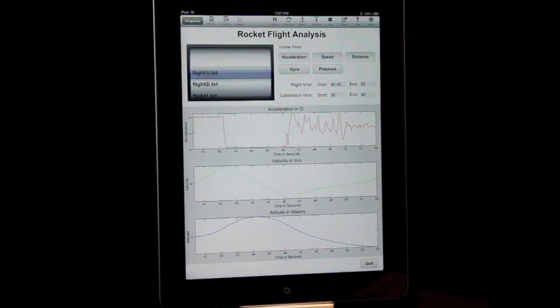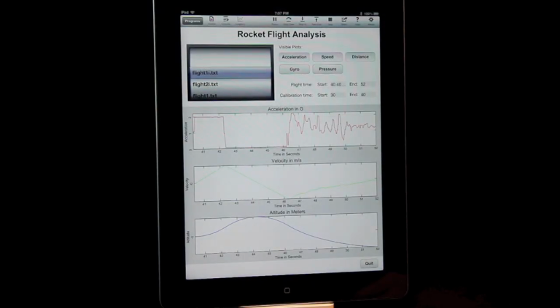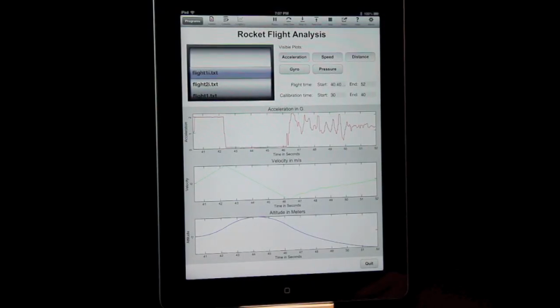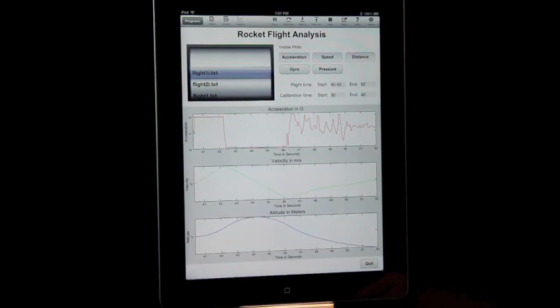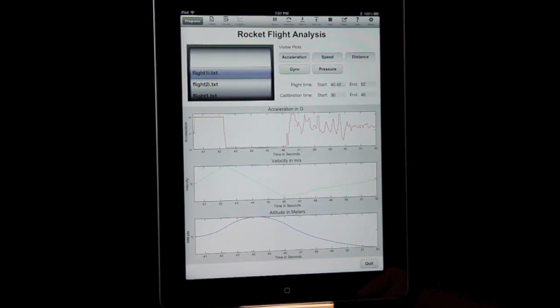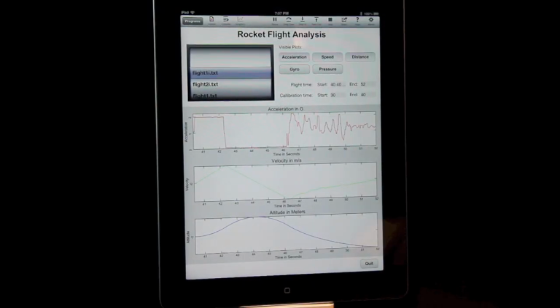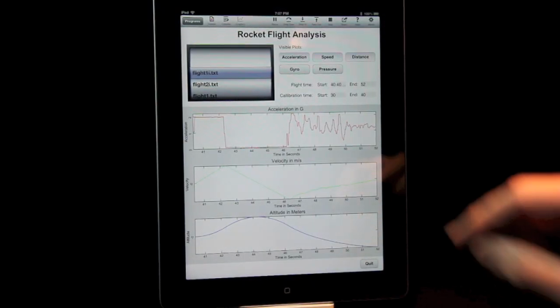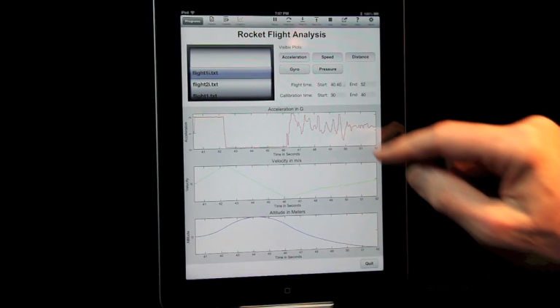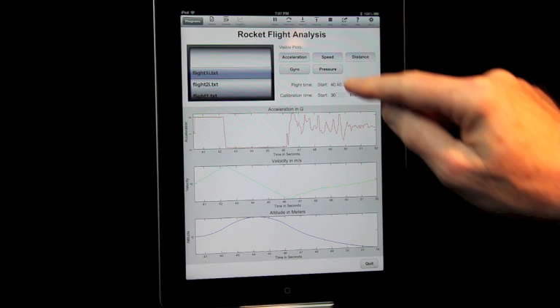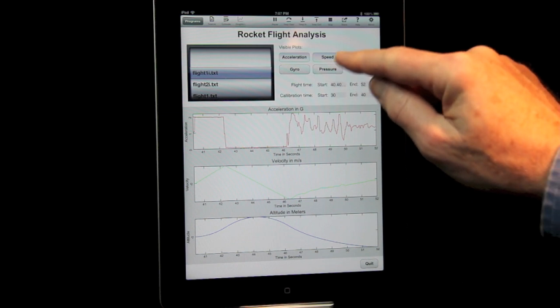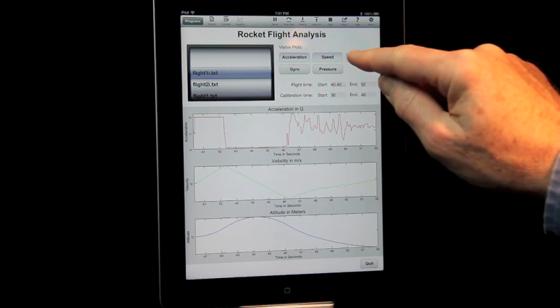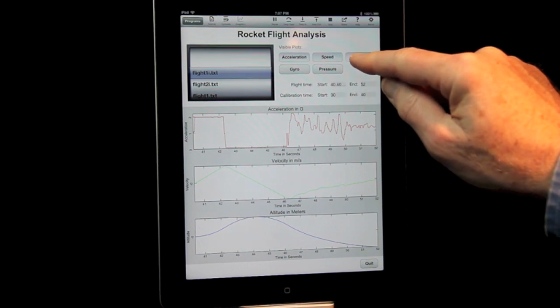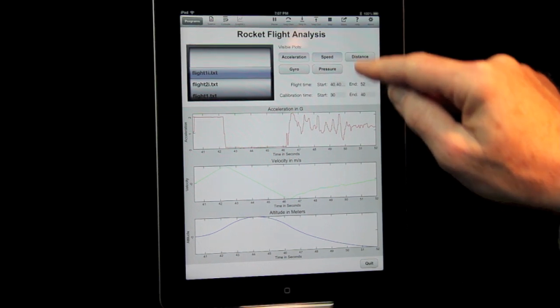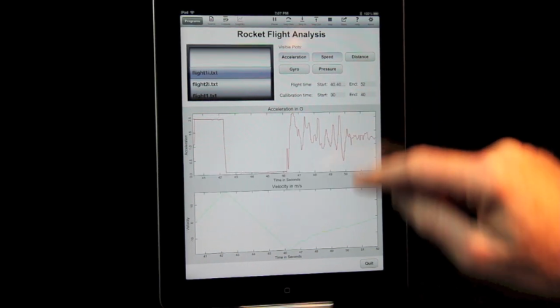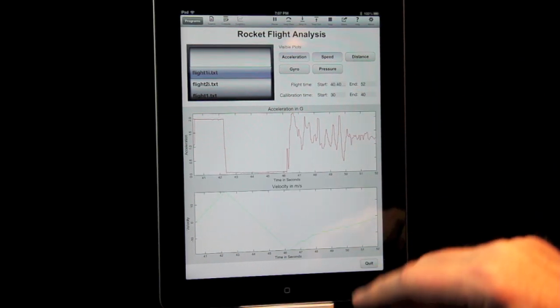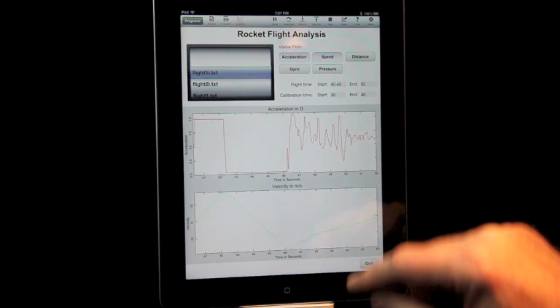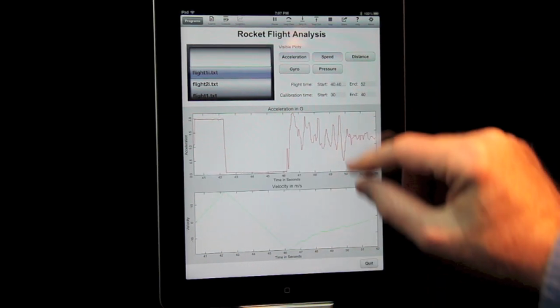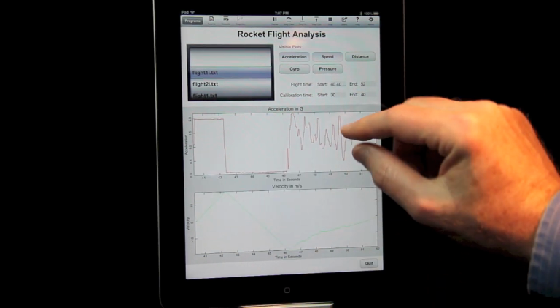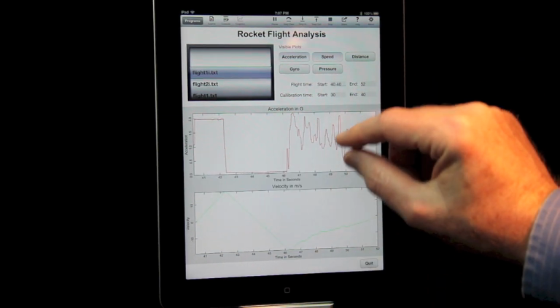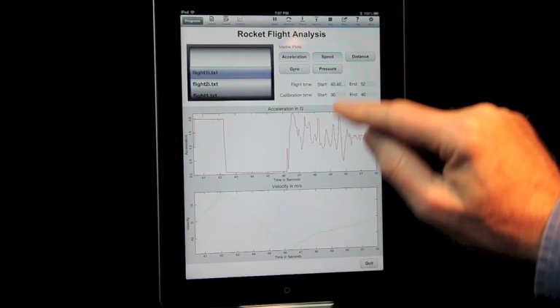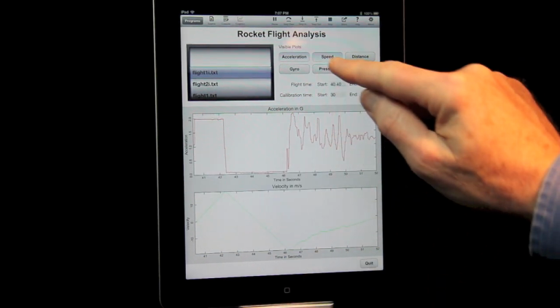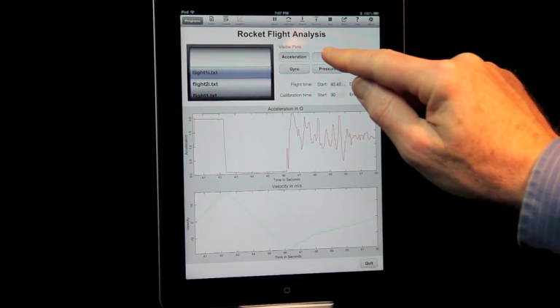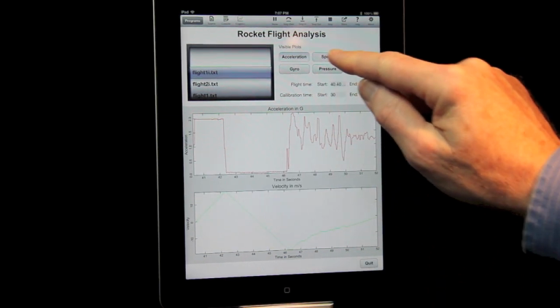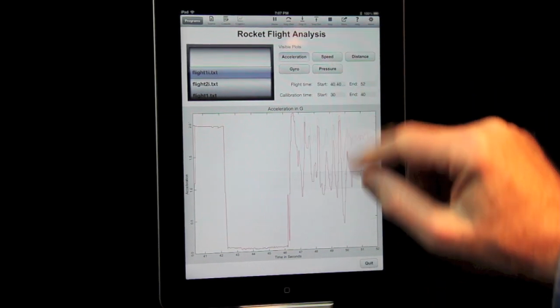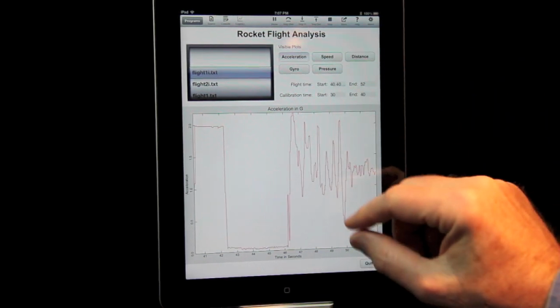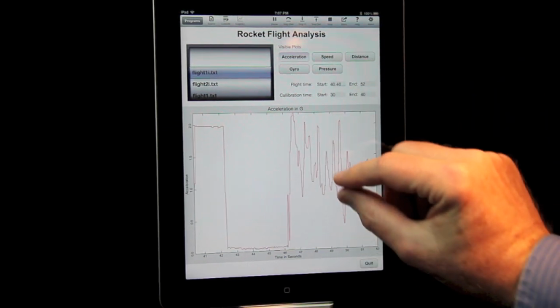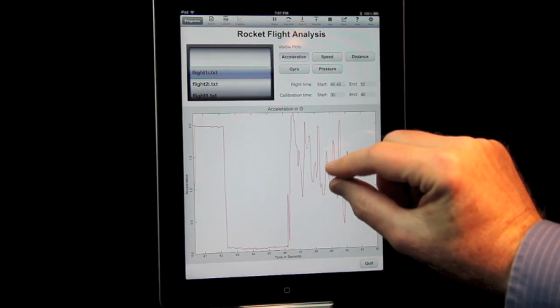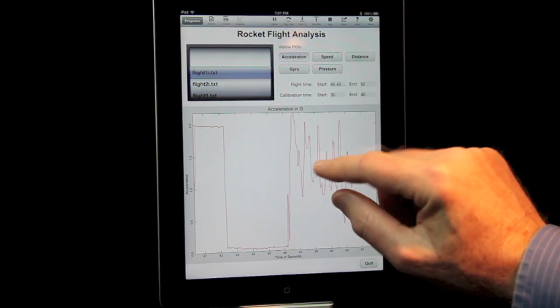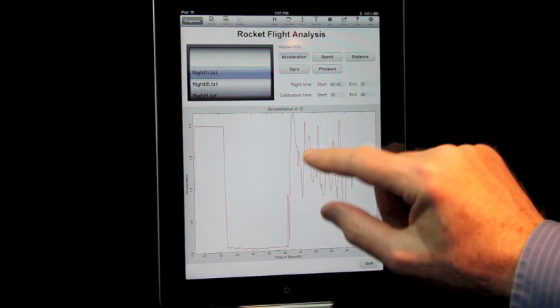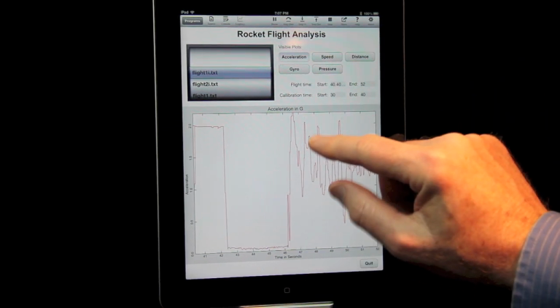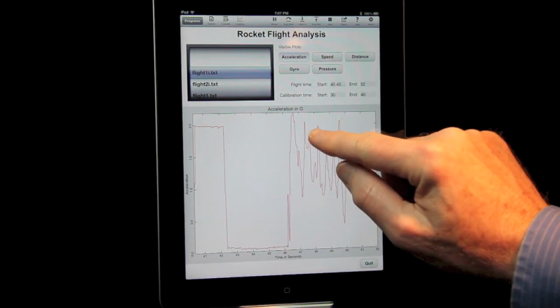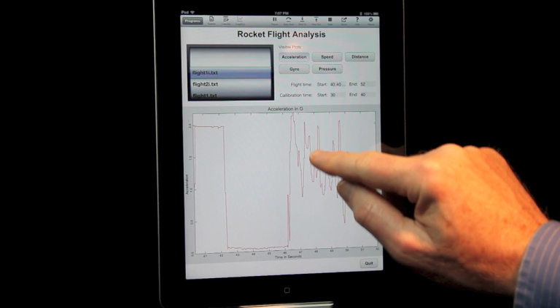All of the programming is done right on your iPad or iPhone using TechBasic, the easy-to-use technical computing environment for iOS.